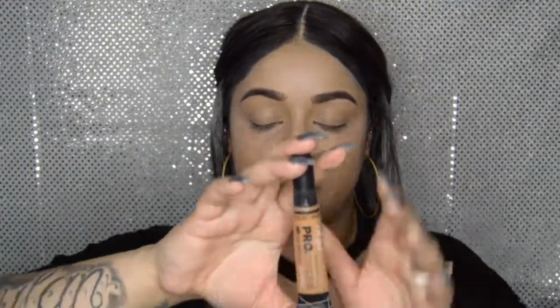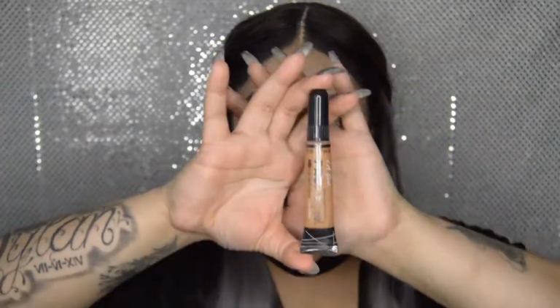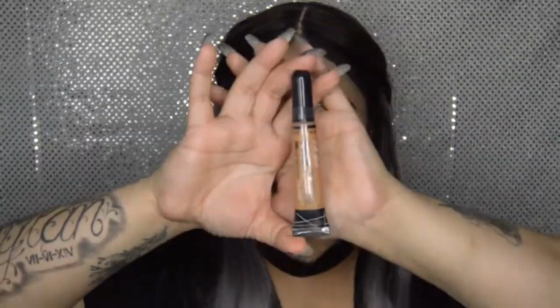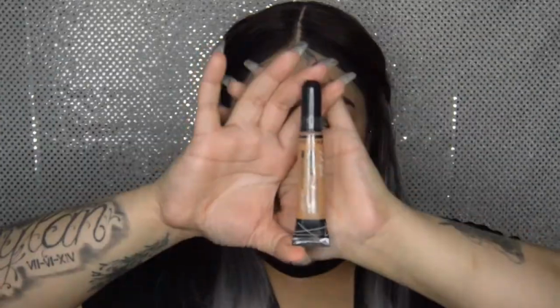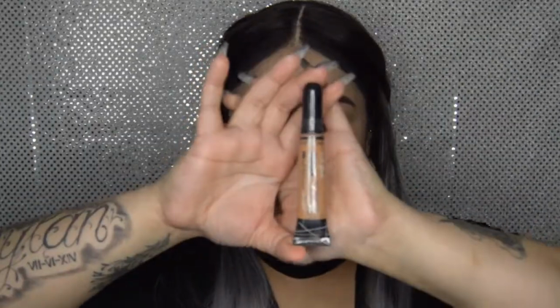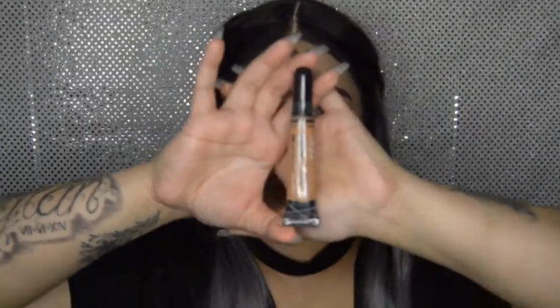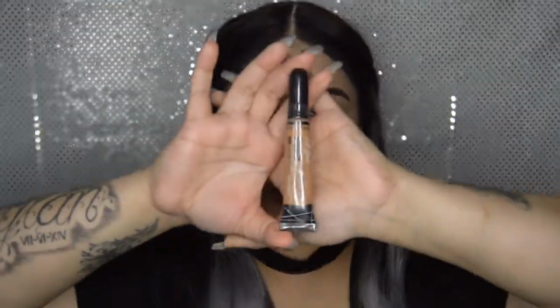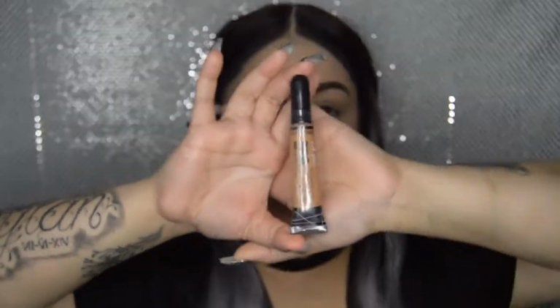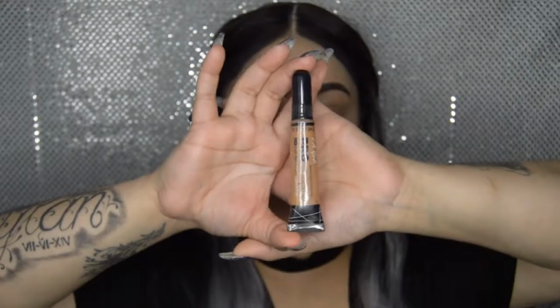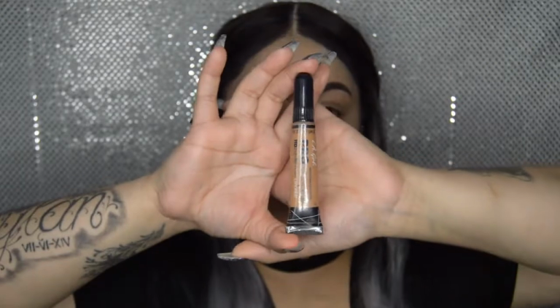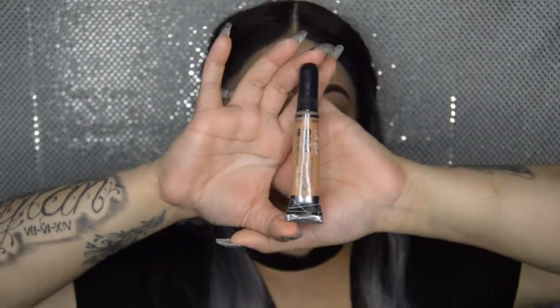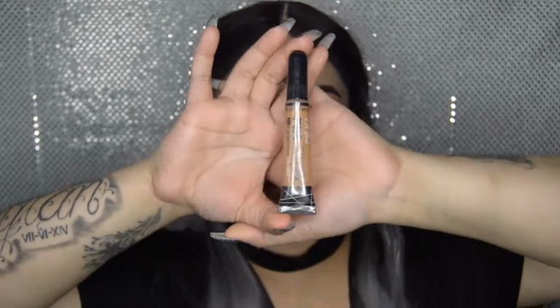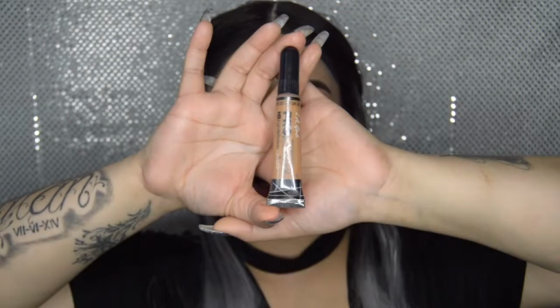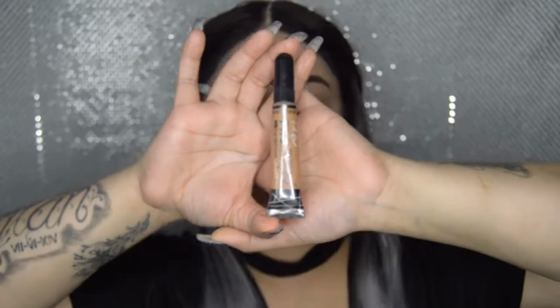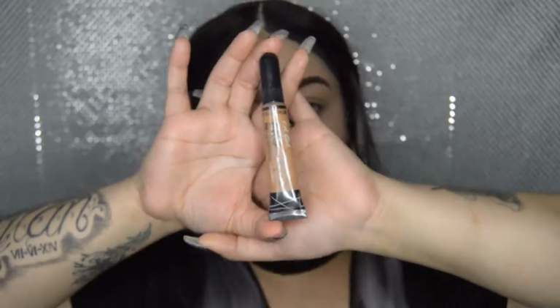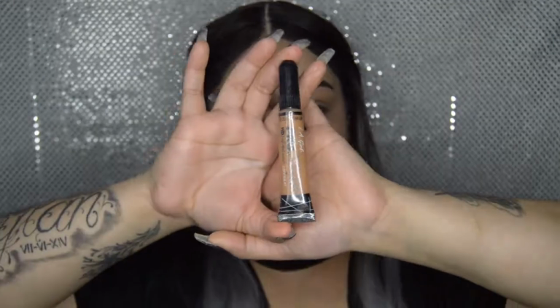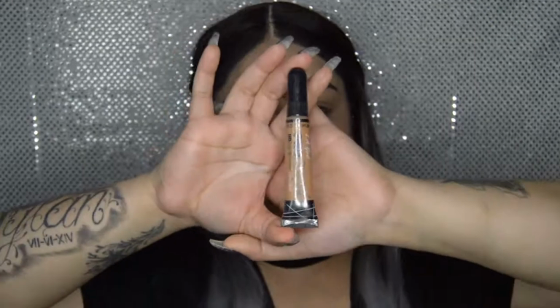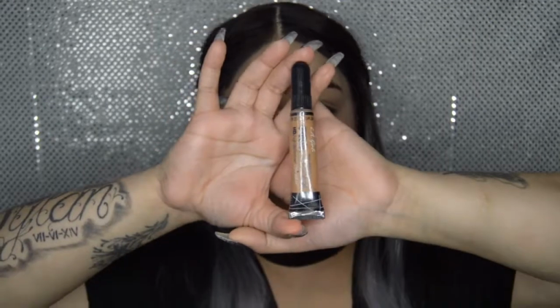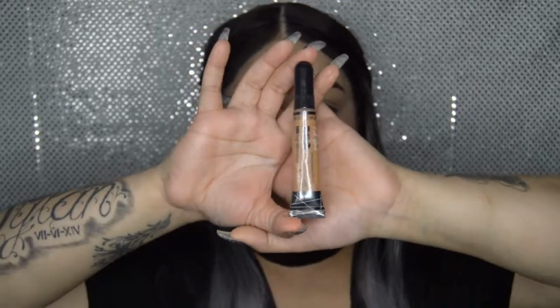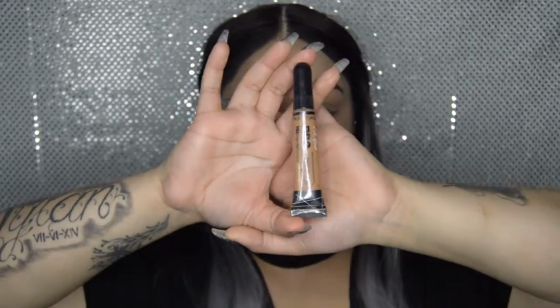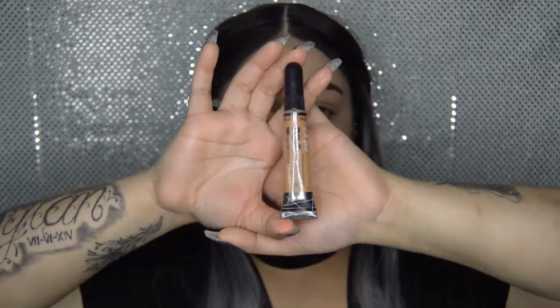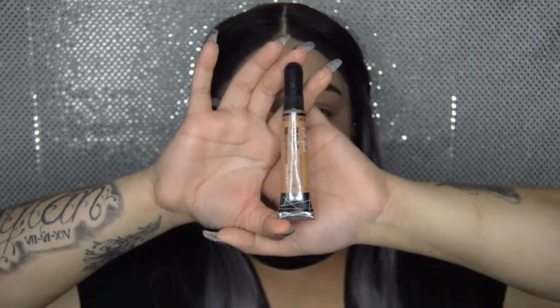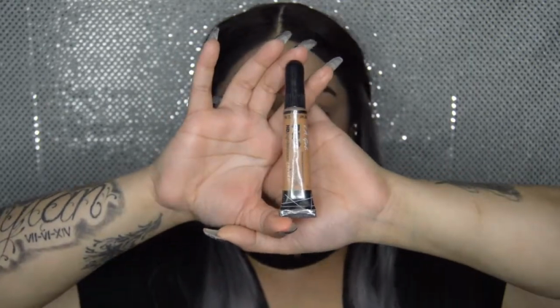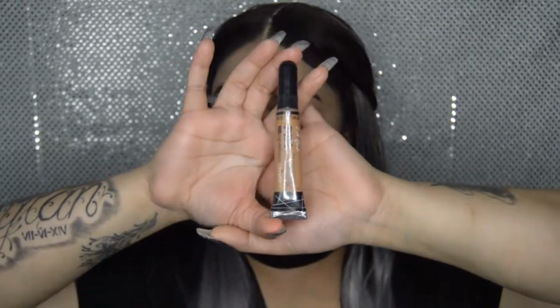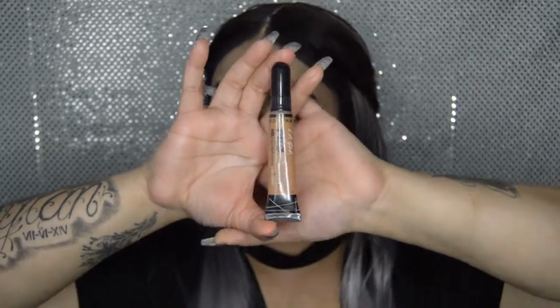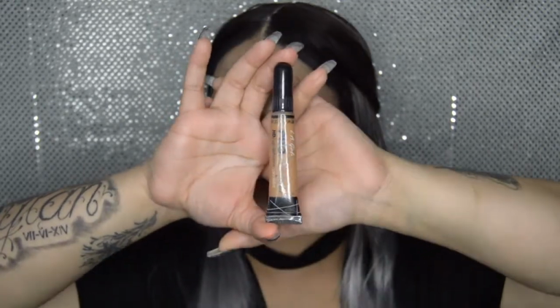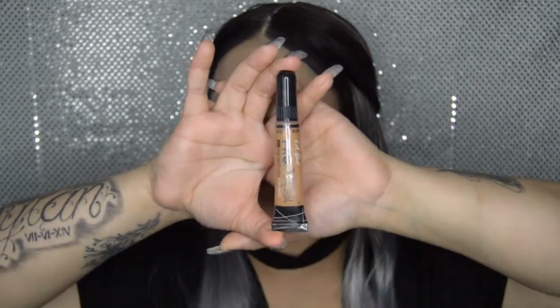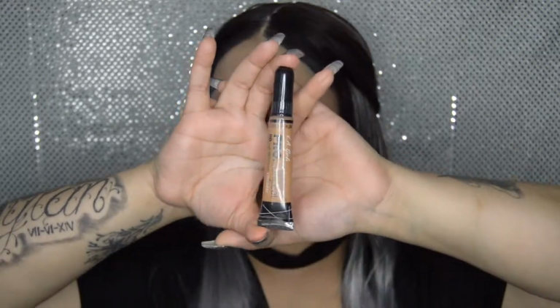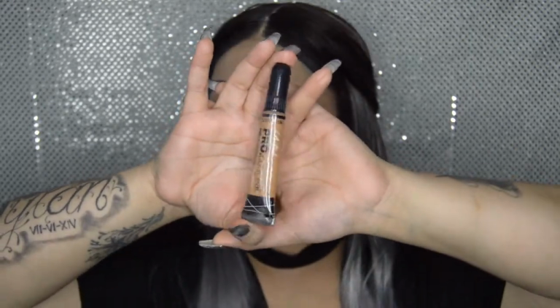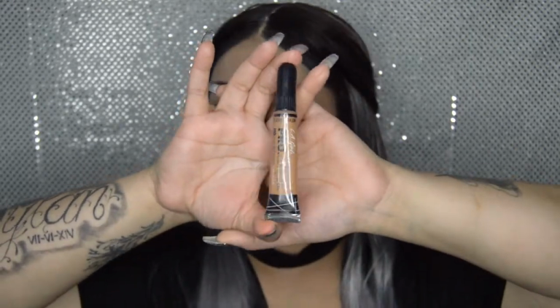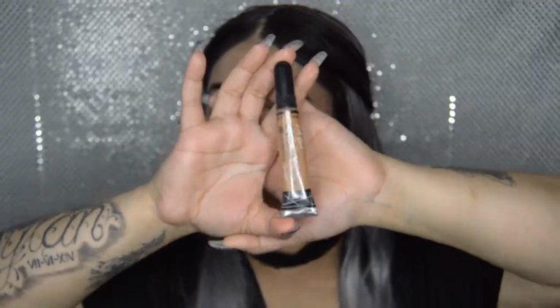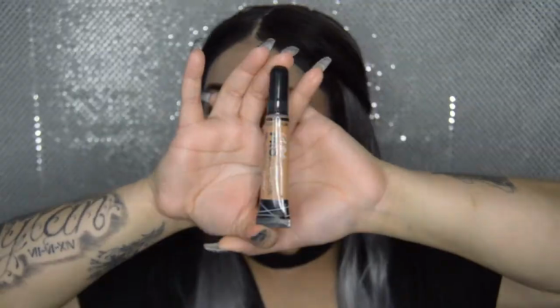Now taking the LA Girl Pro Conceal in the shade Toffee, I'm going to go ahead and paint-contour my face.